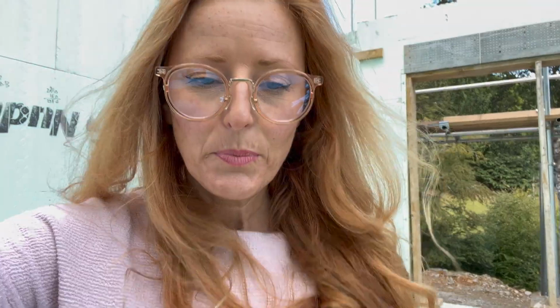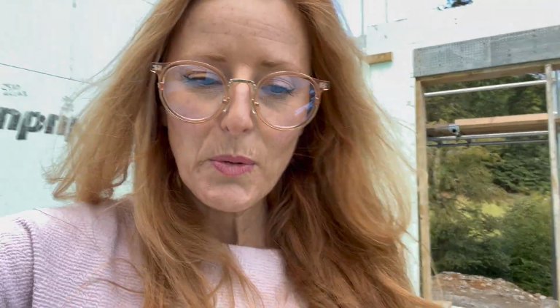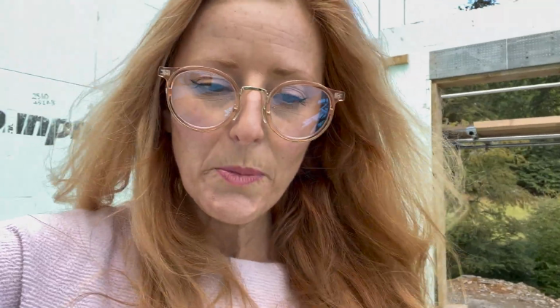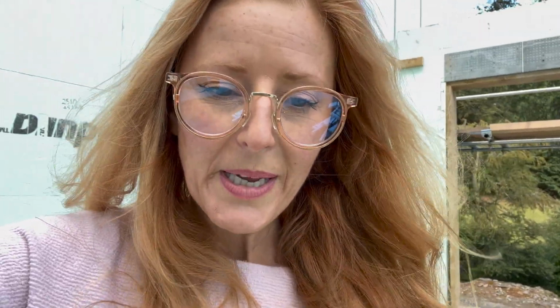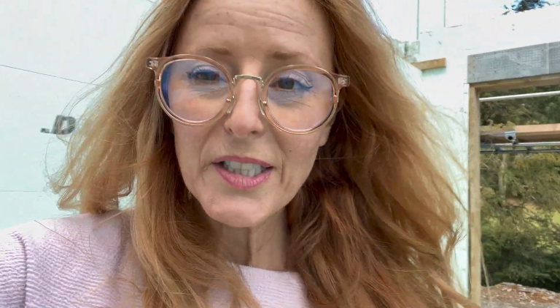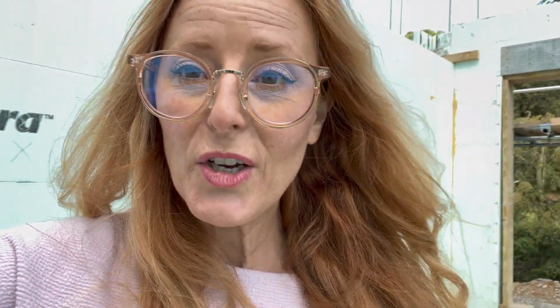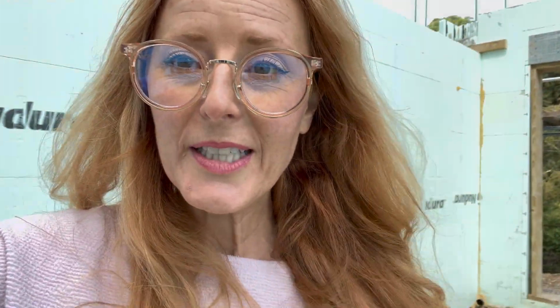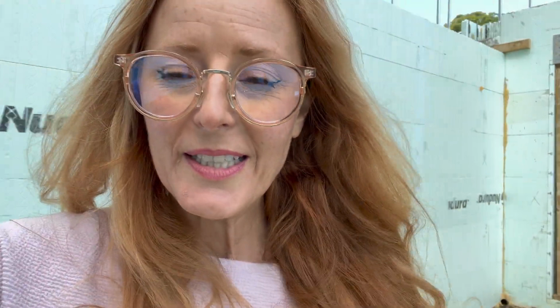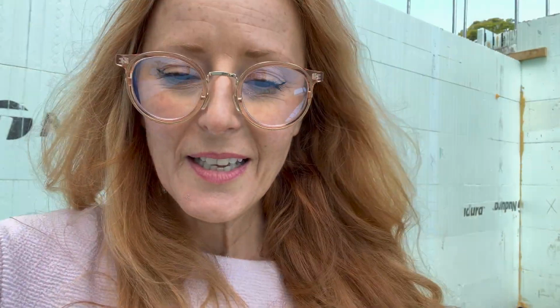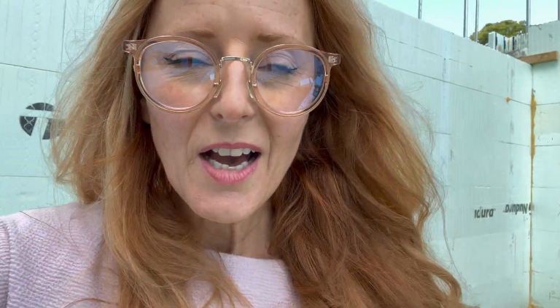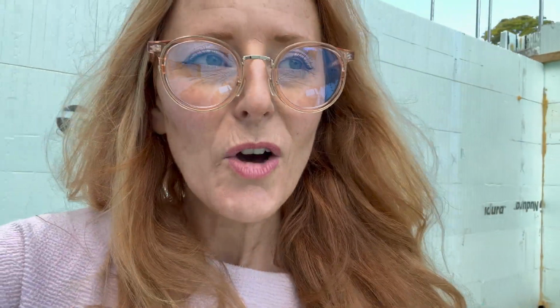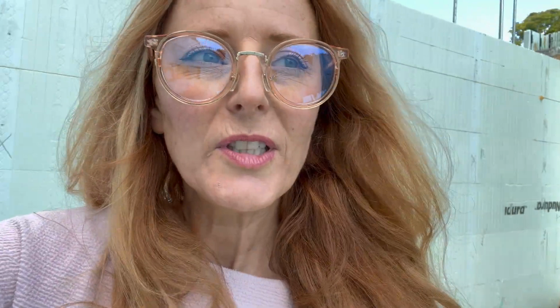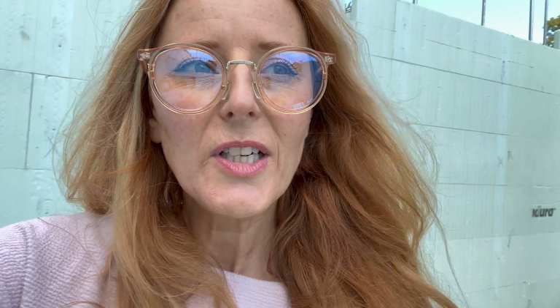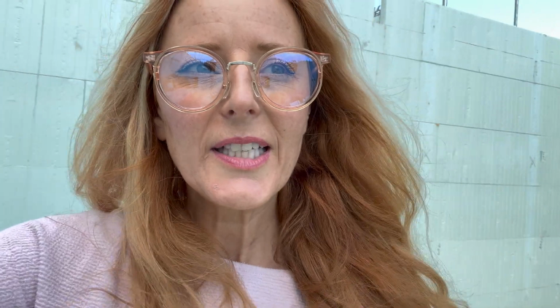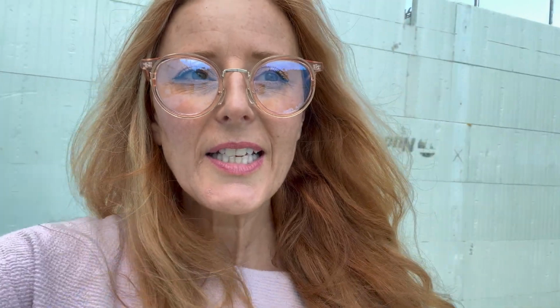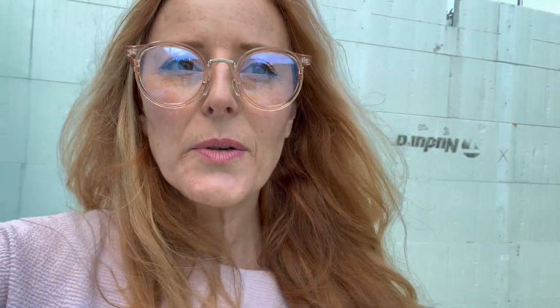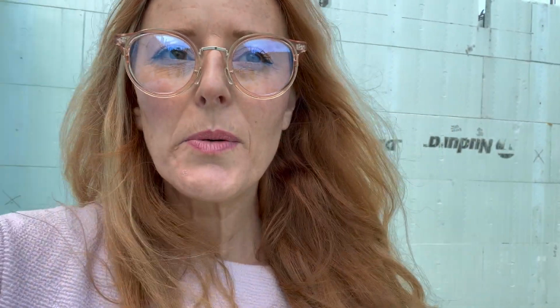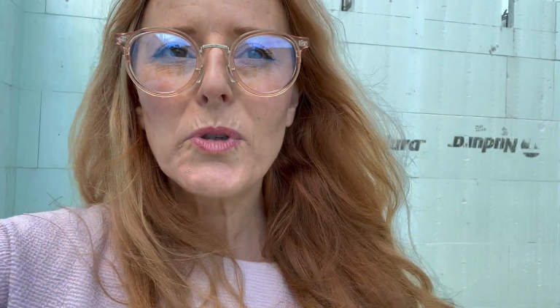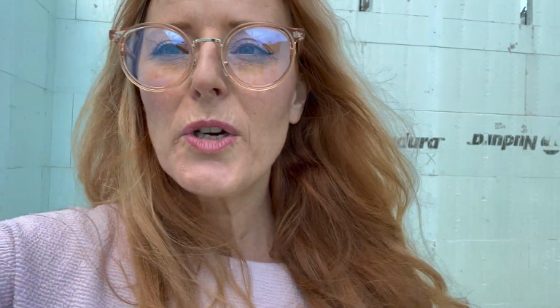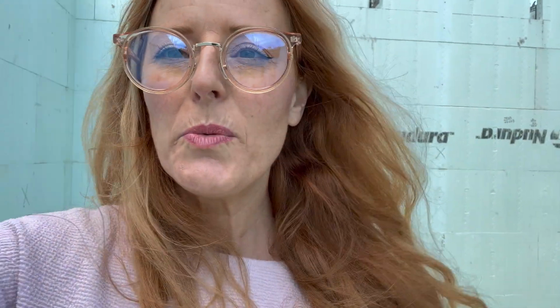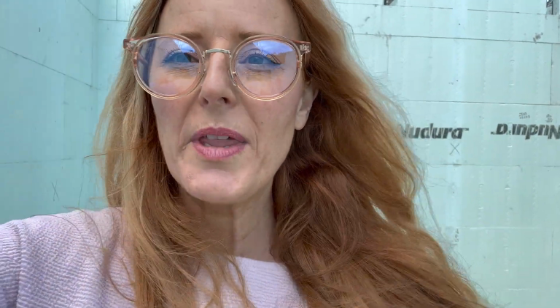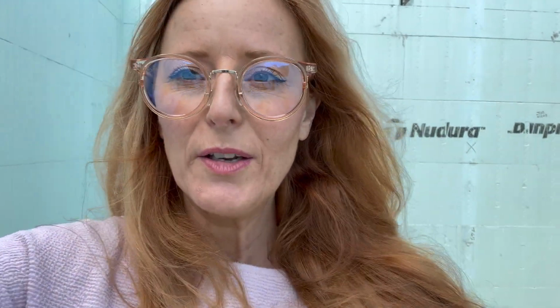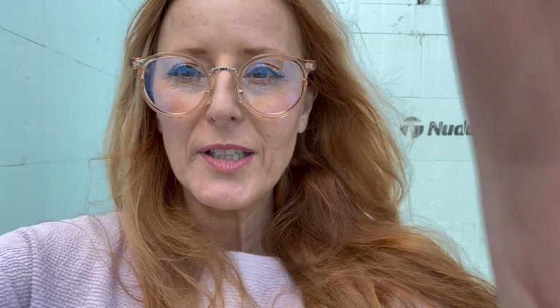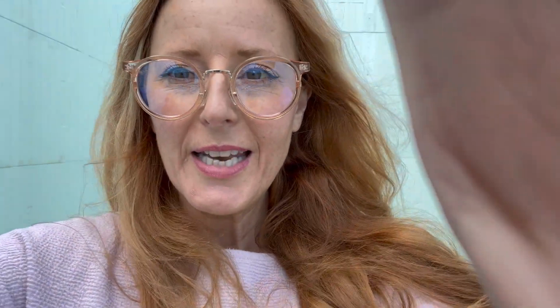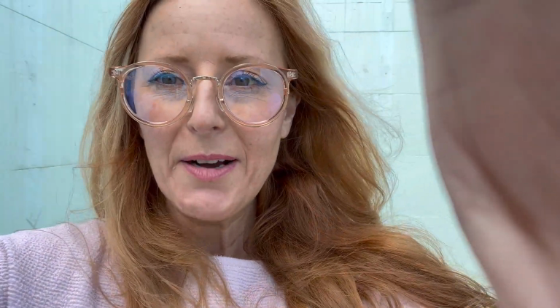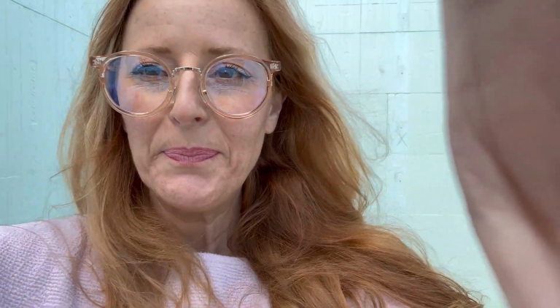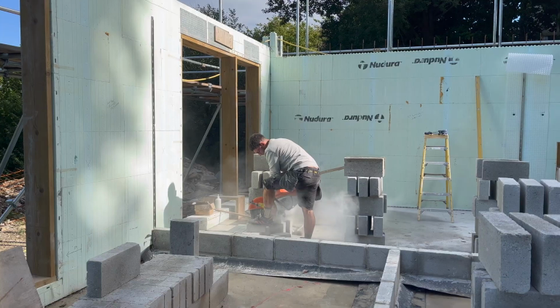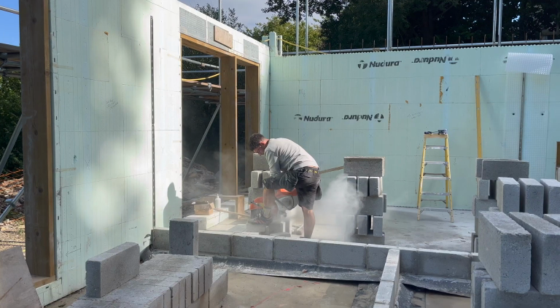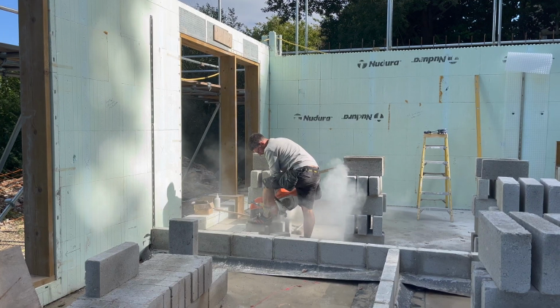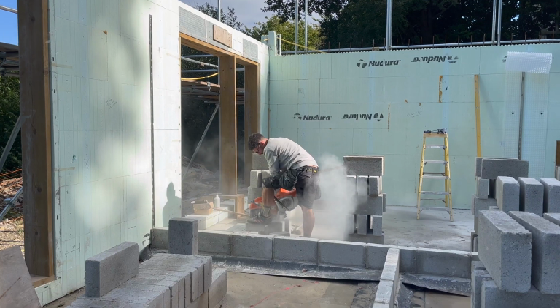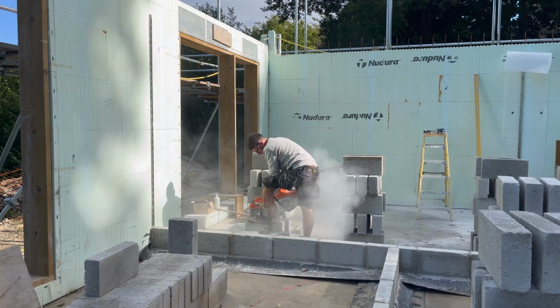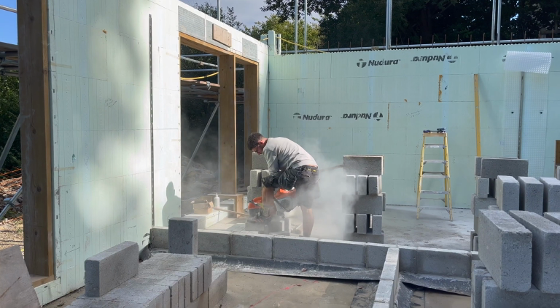Brickwork is being started on site today, so I'll show you what that looks like now.